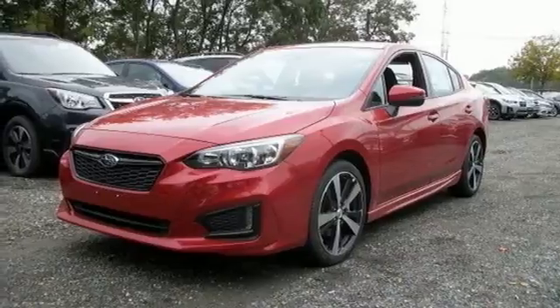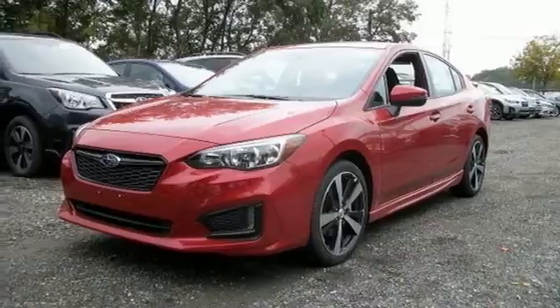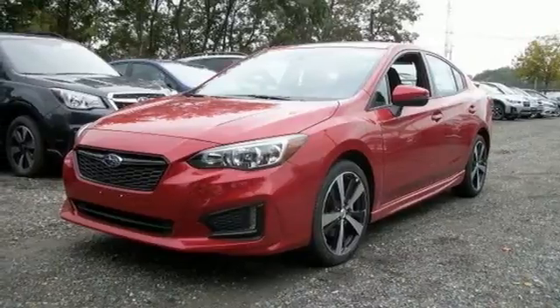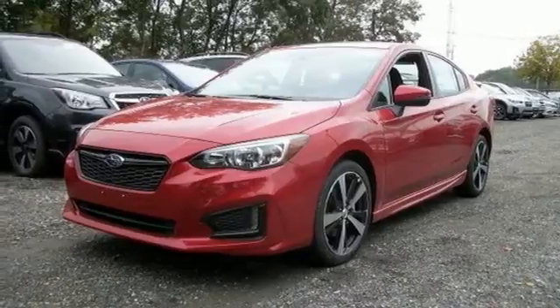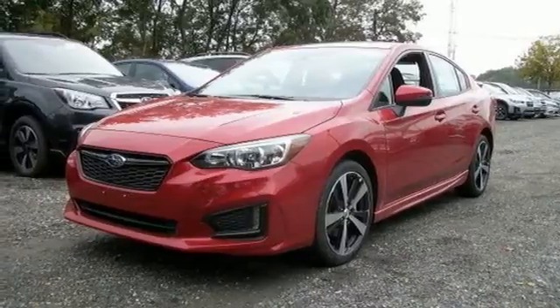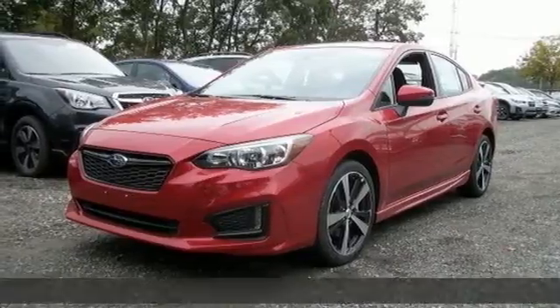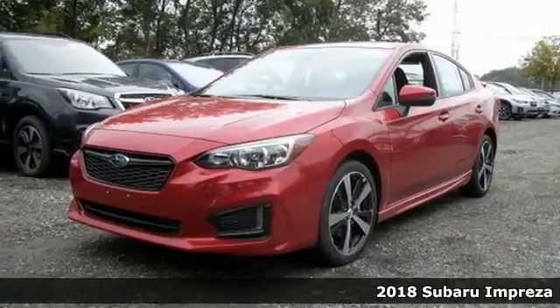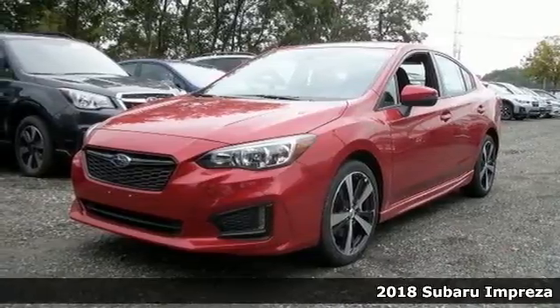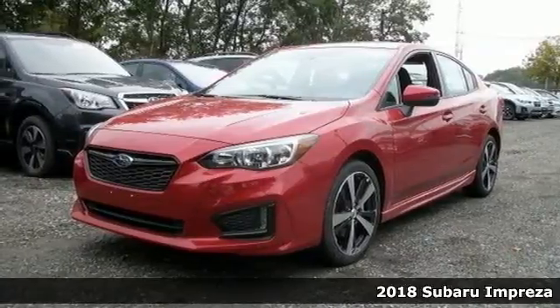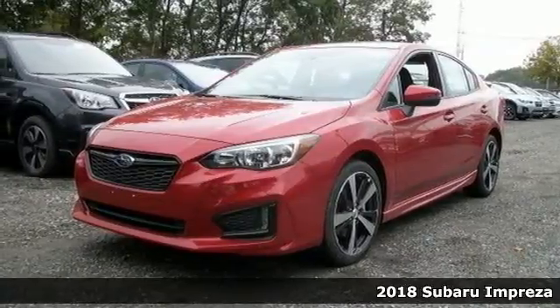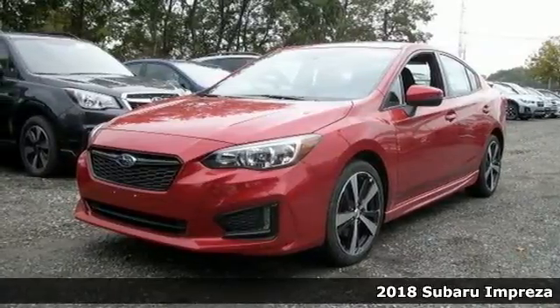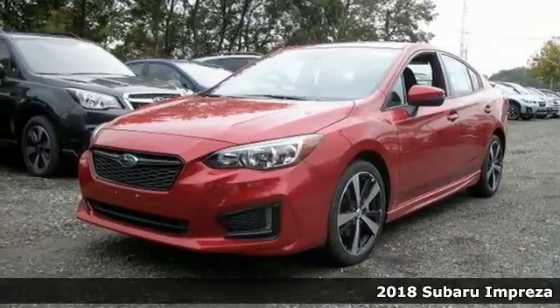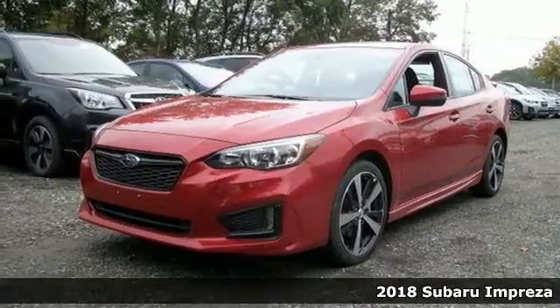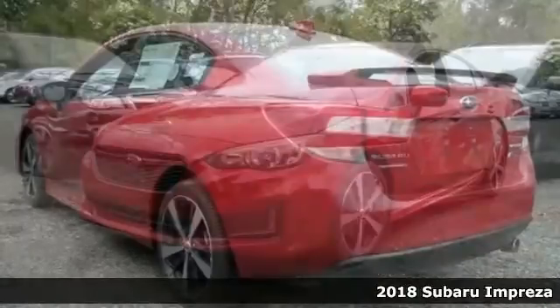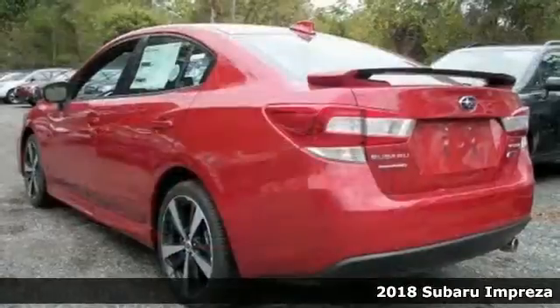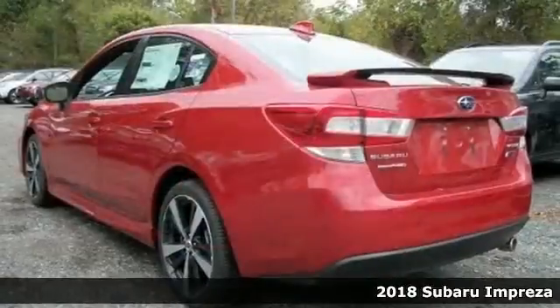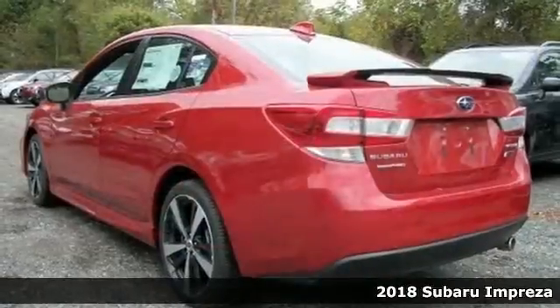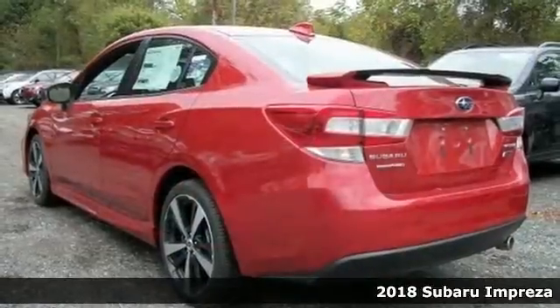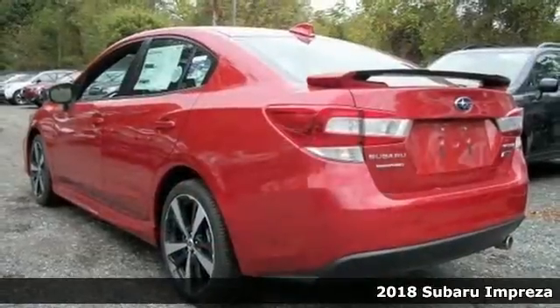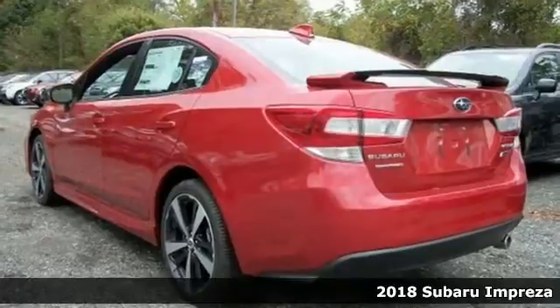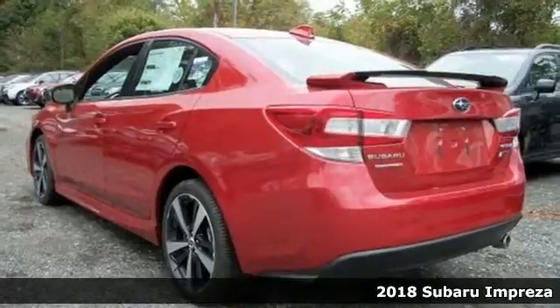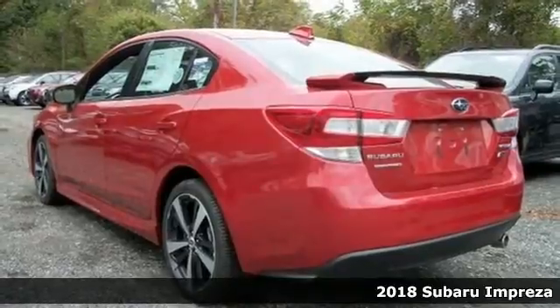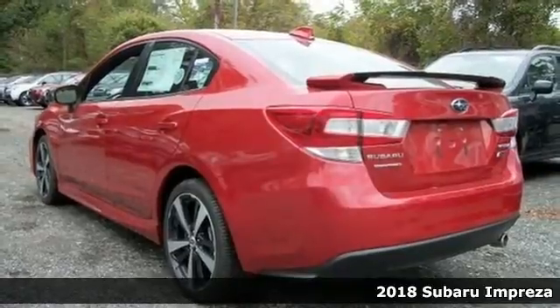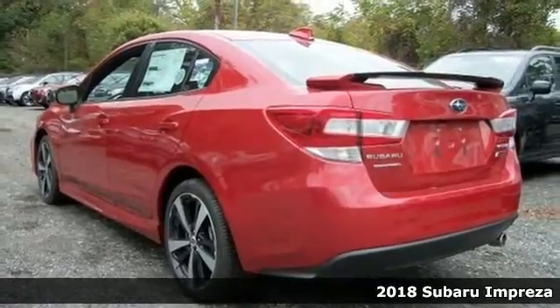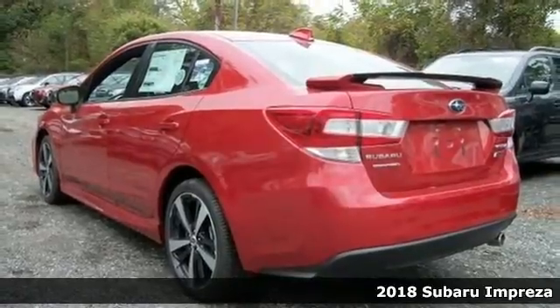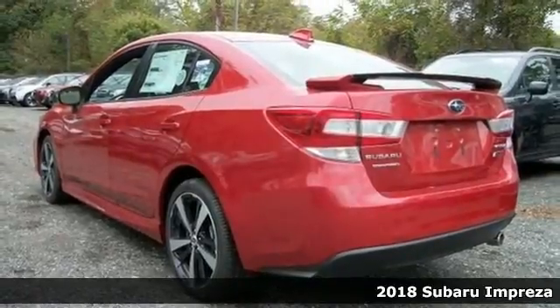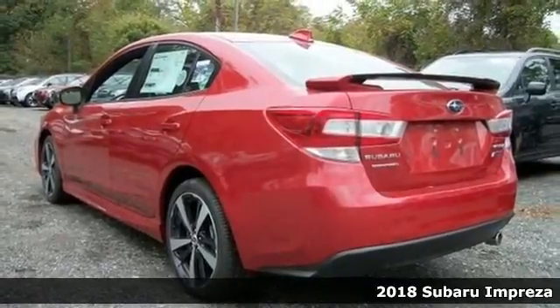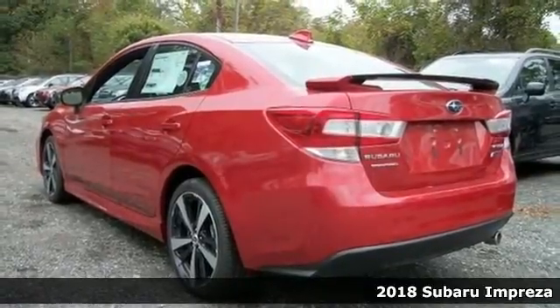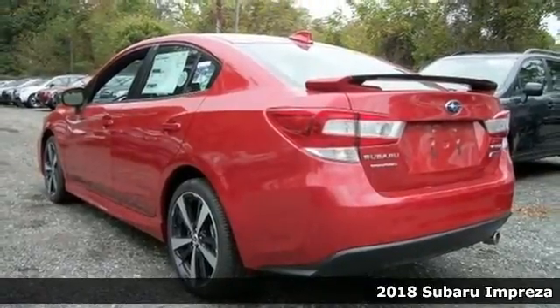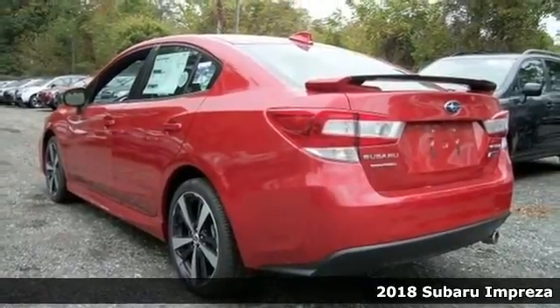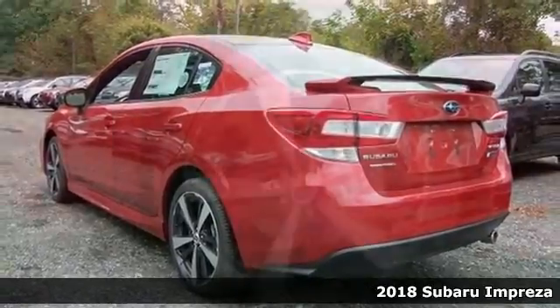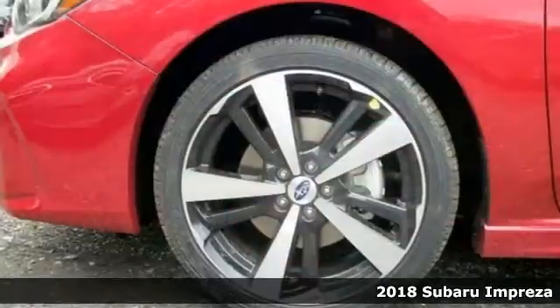Here's the 2018 Subaru Impreza. Life requires the ability to adapt, and this Subaru has the versatility you need.